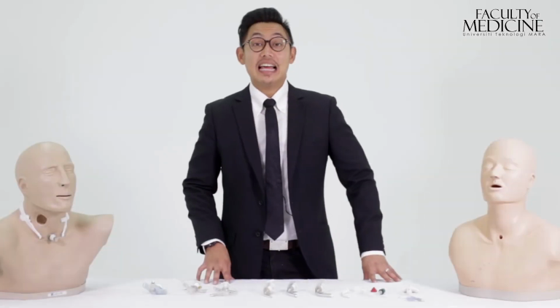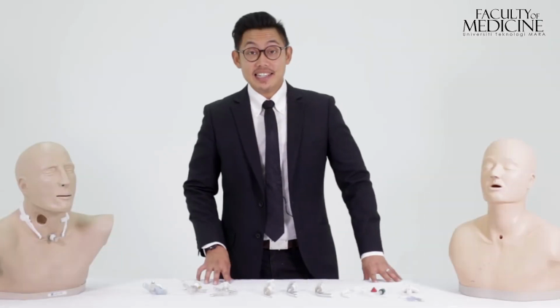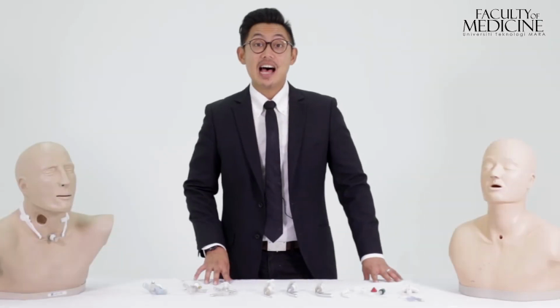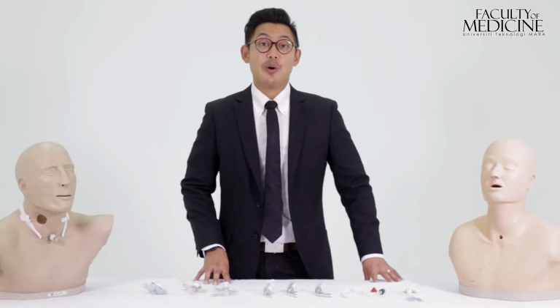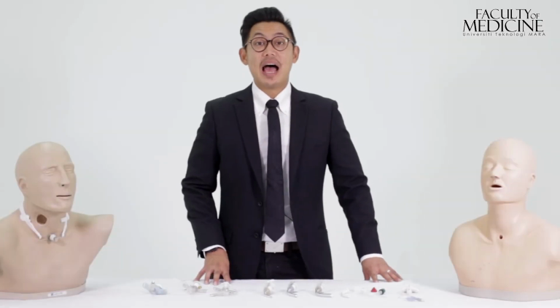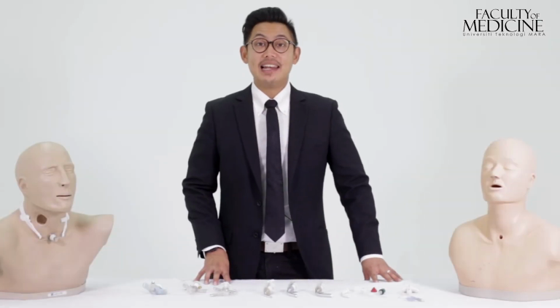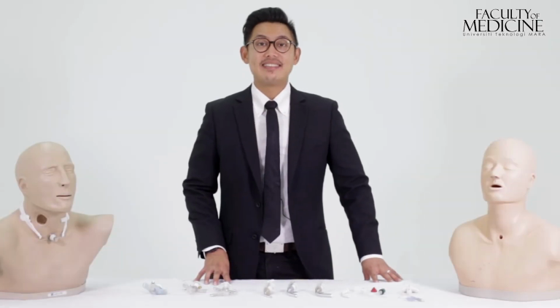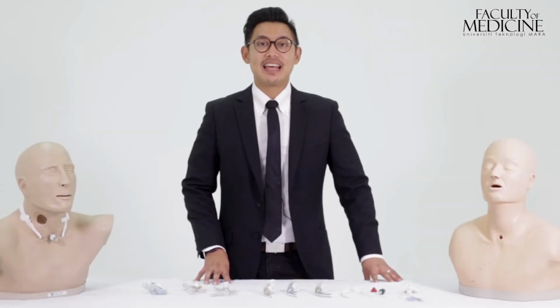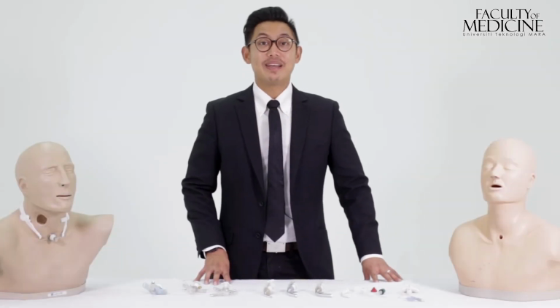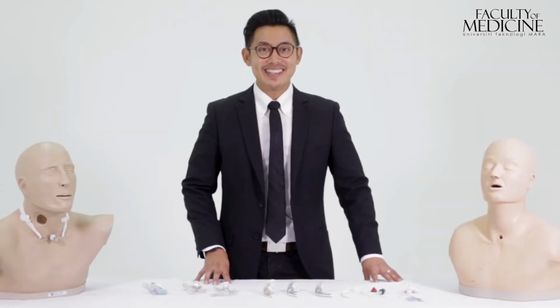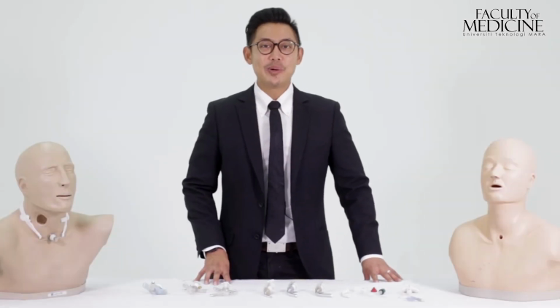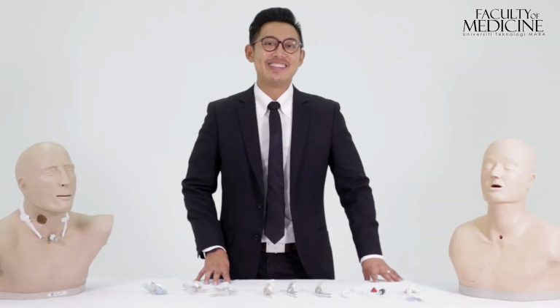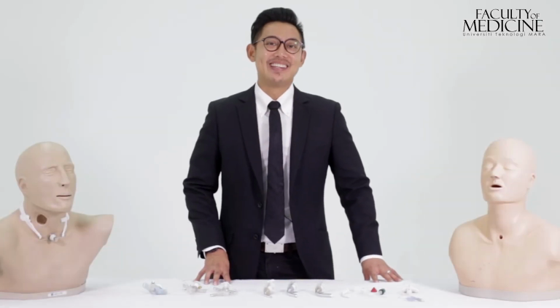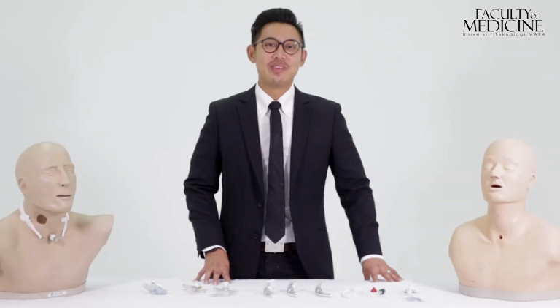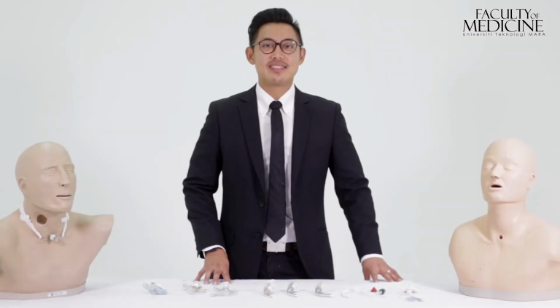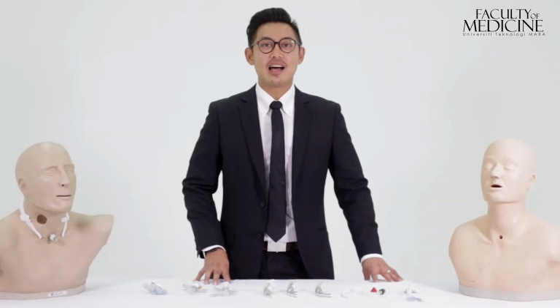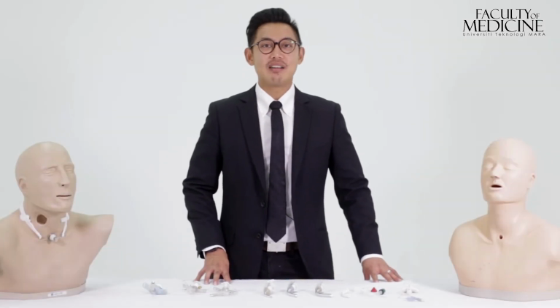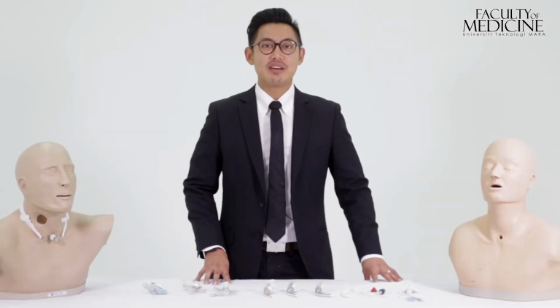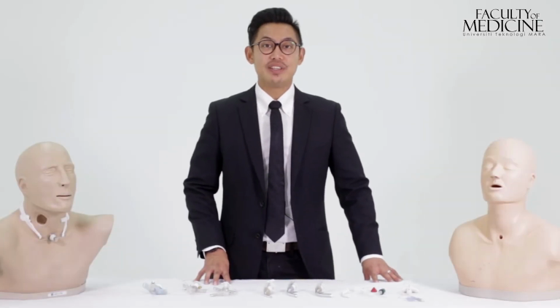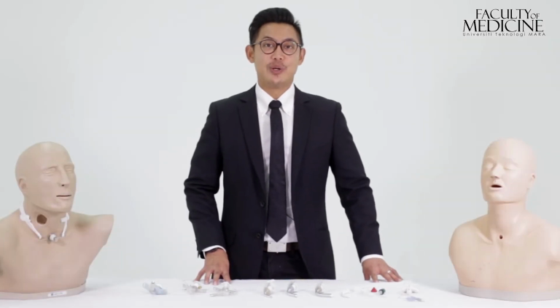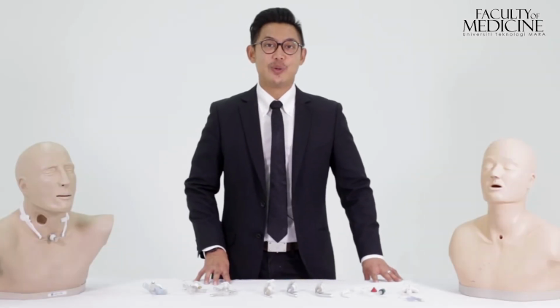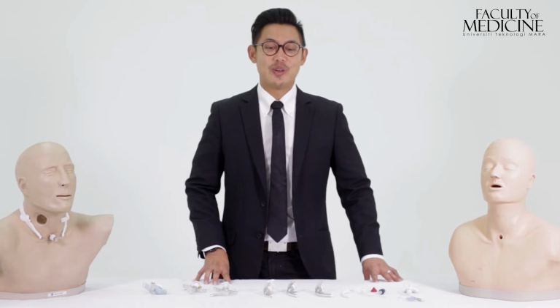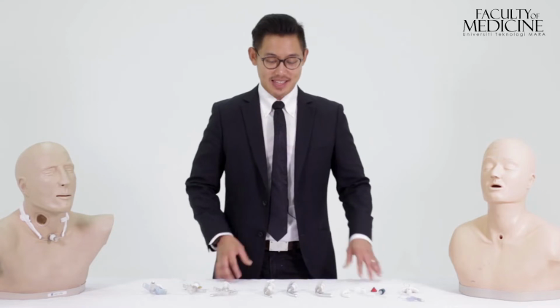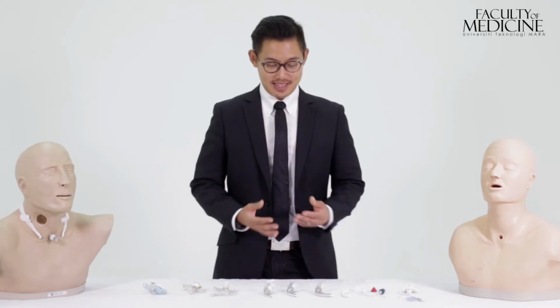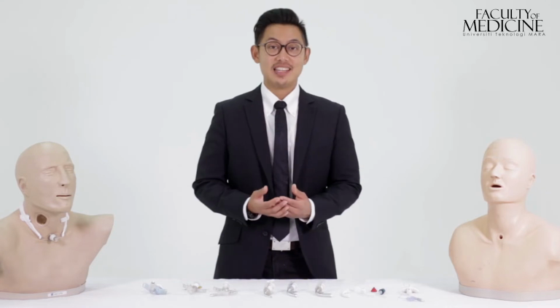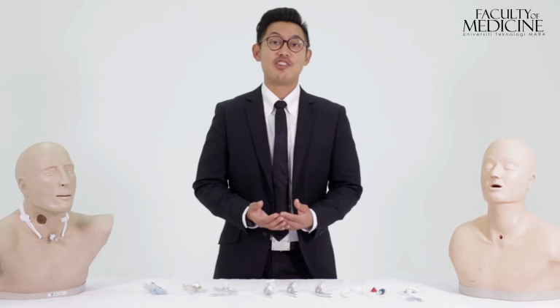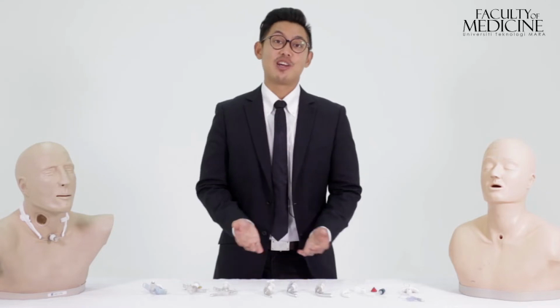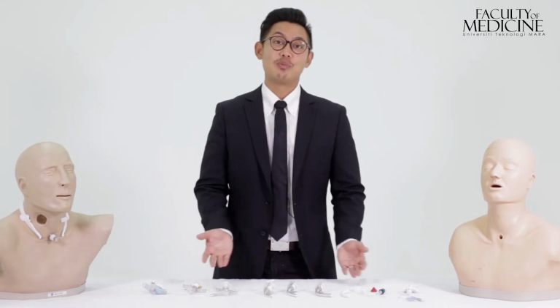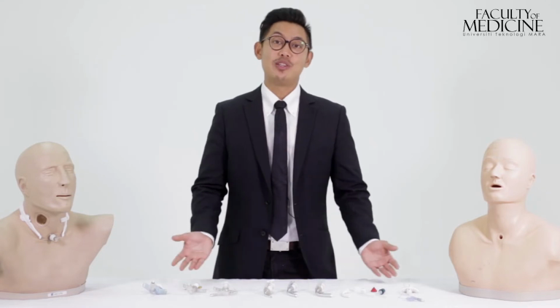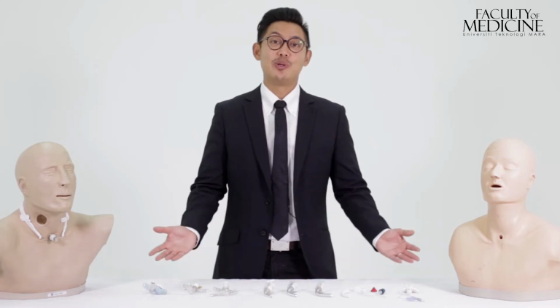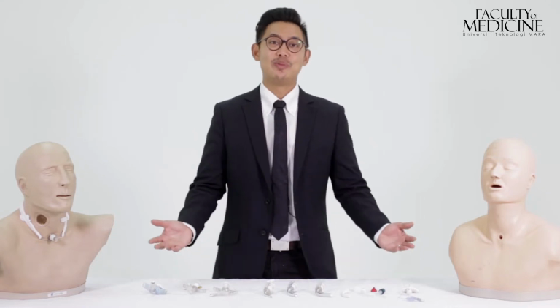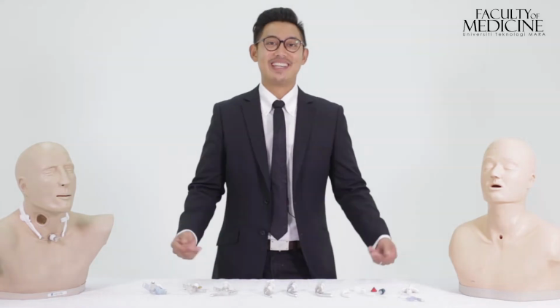Now, let's get better acquainted with the star of our video, the tracheostomy tubes.